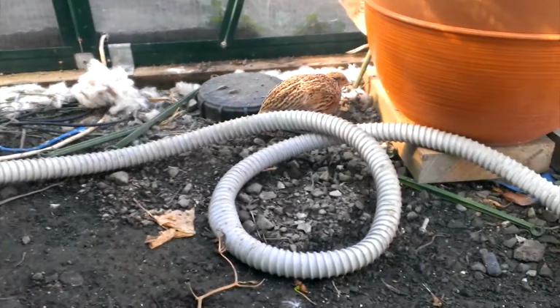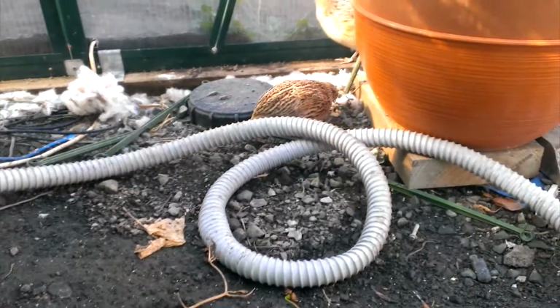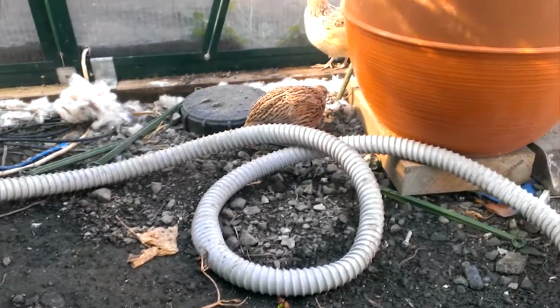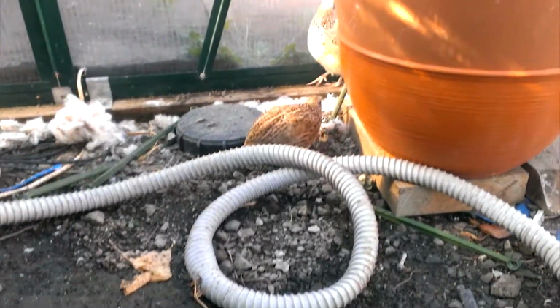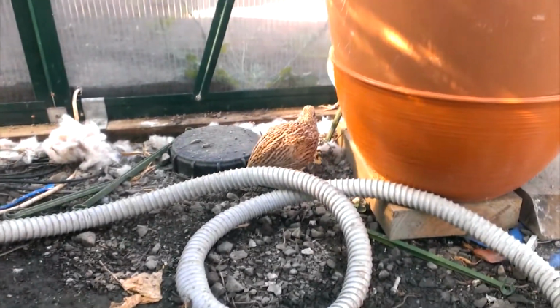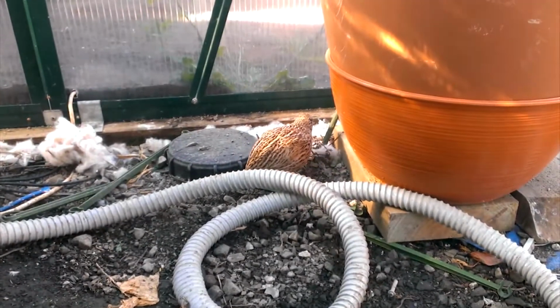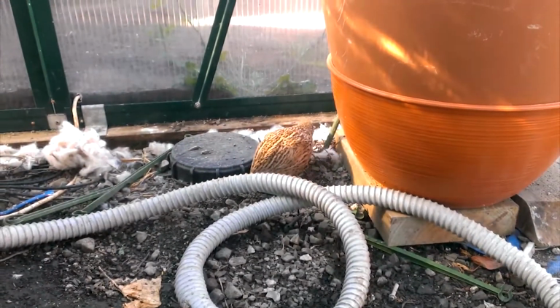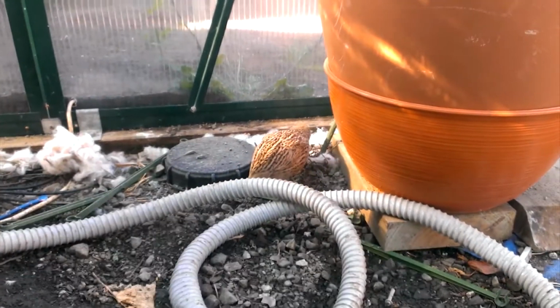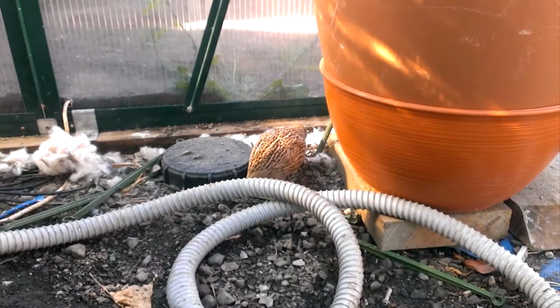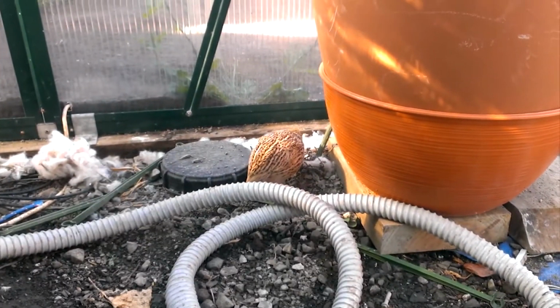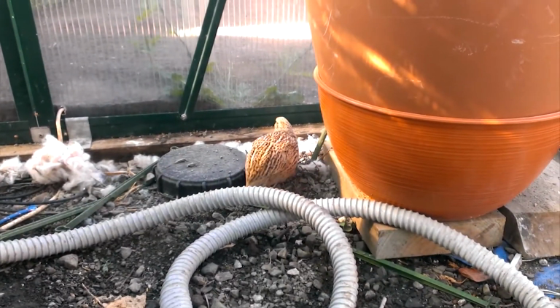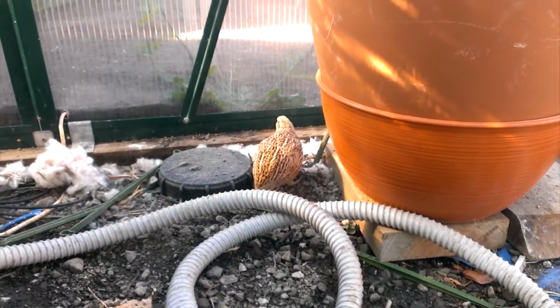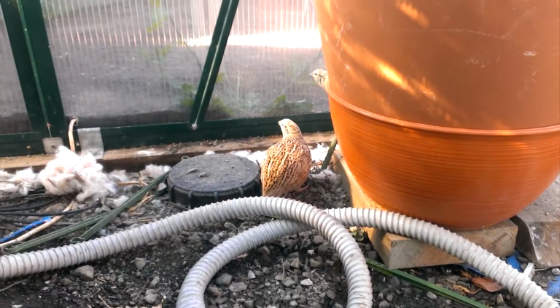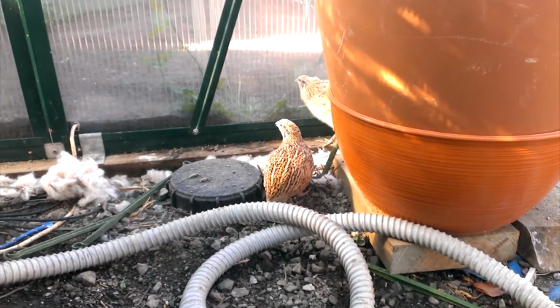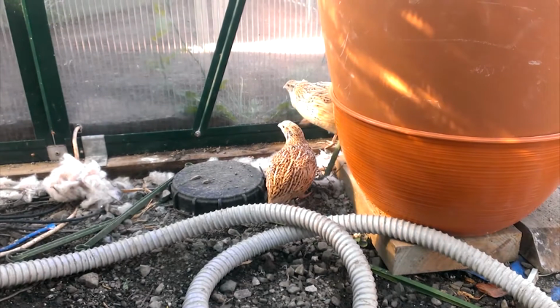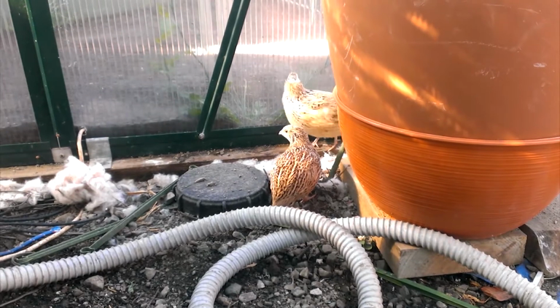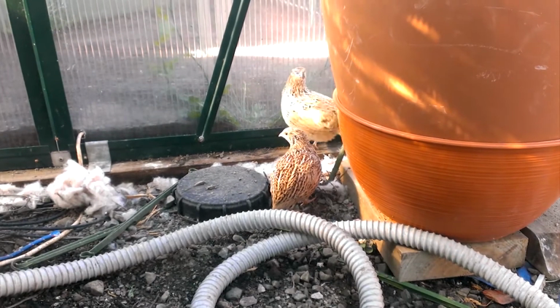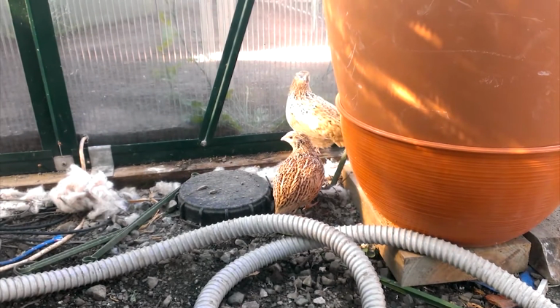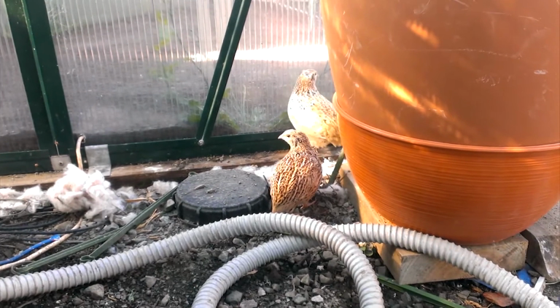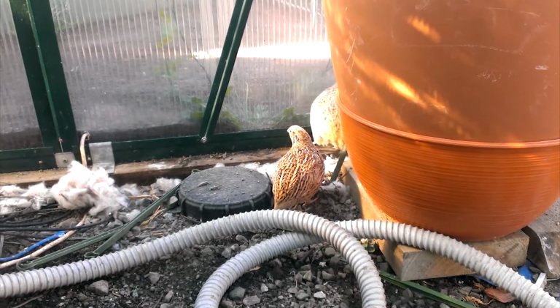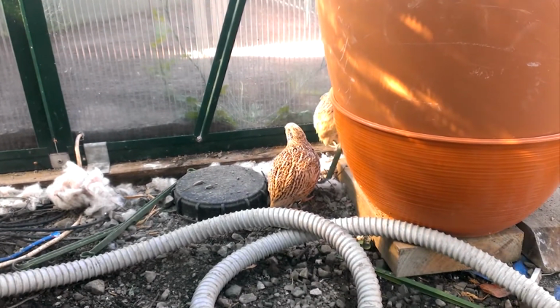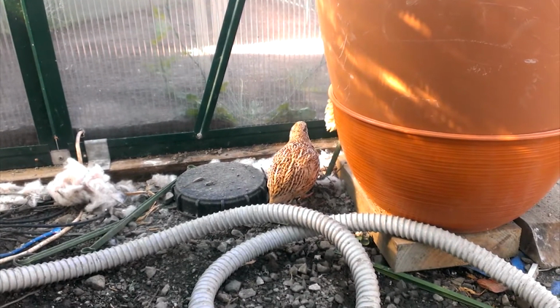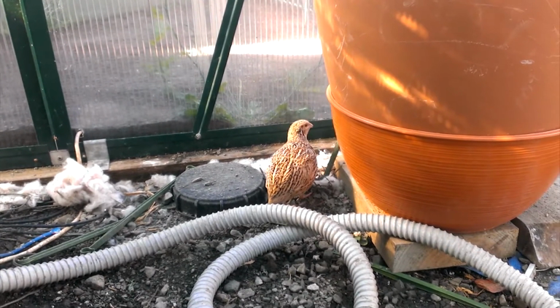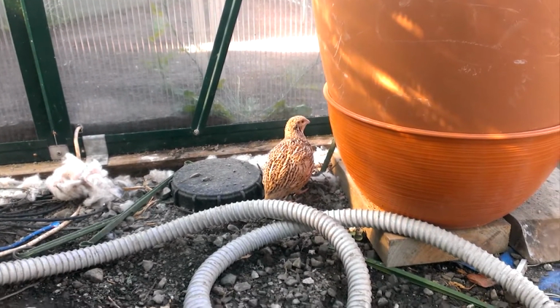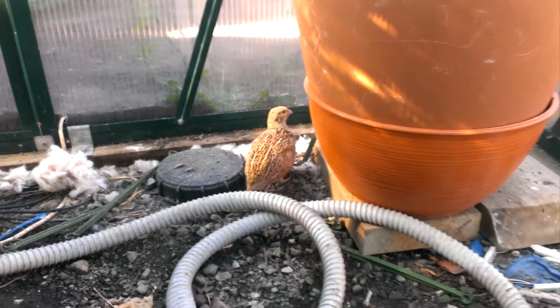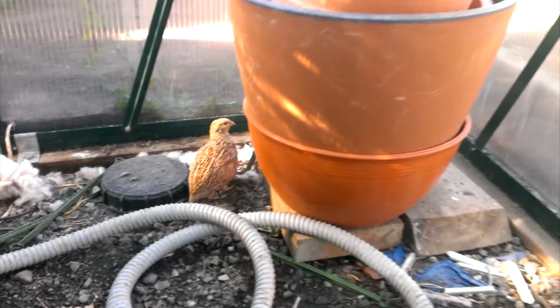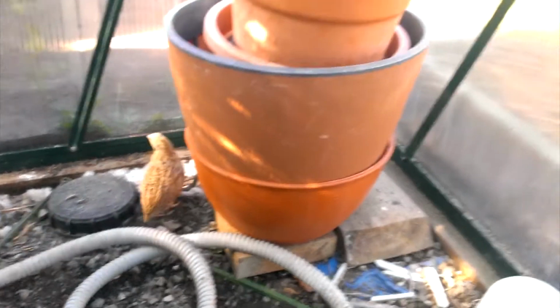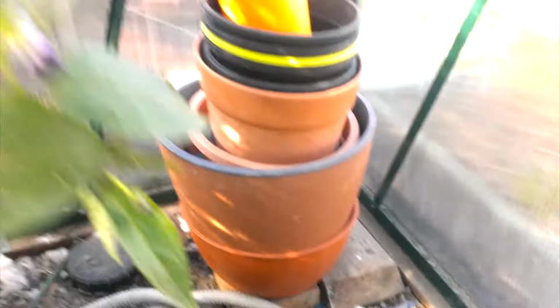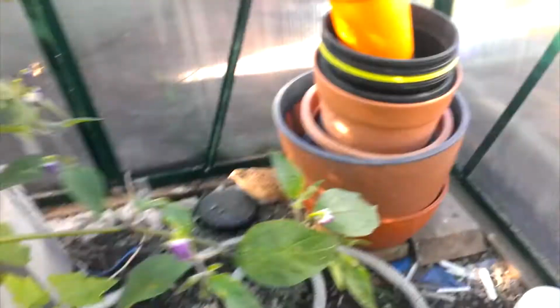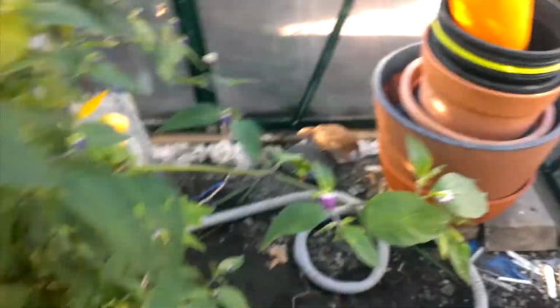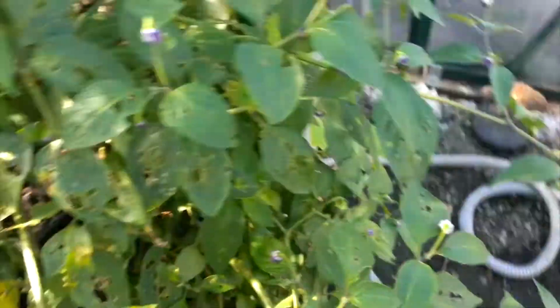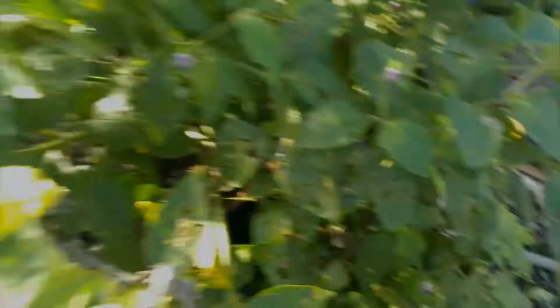These quail seem to be doing a really good job of keeping any slugs and snails out of here. Have a great week!